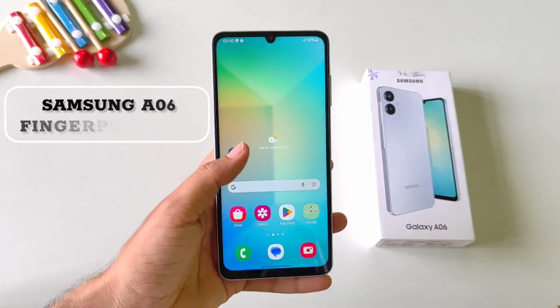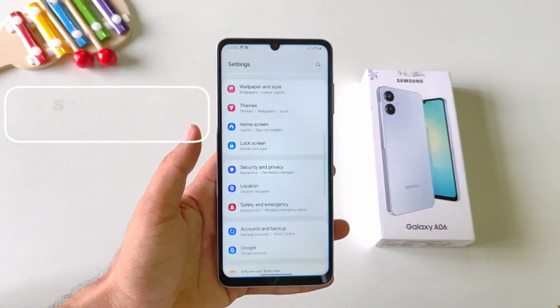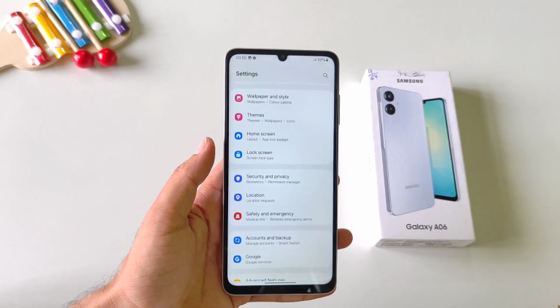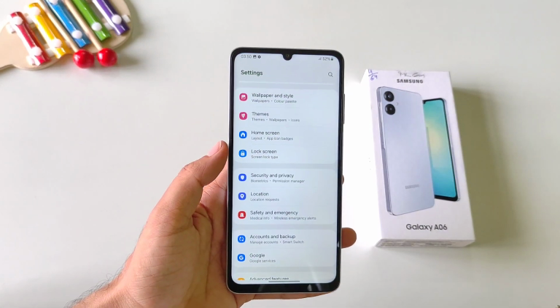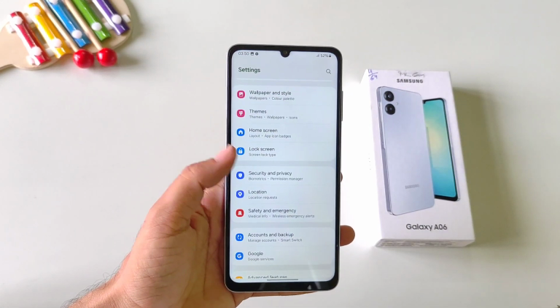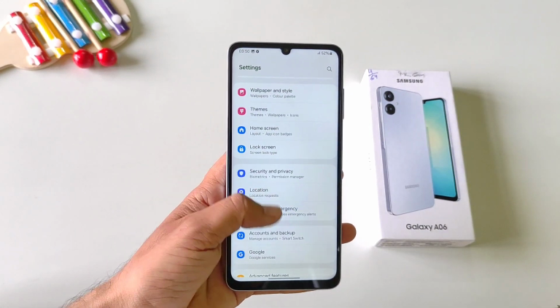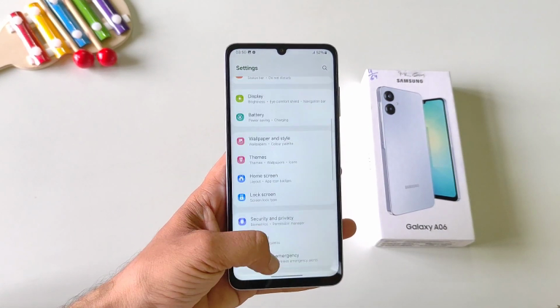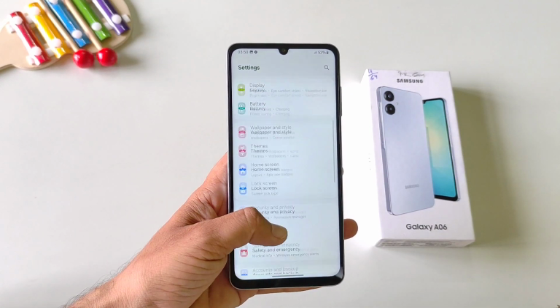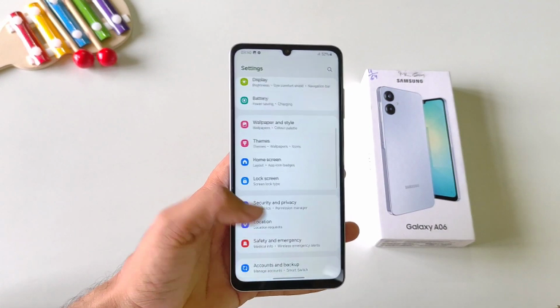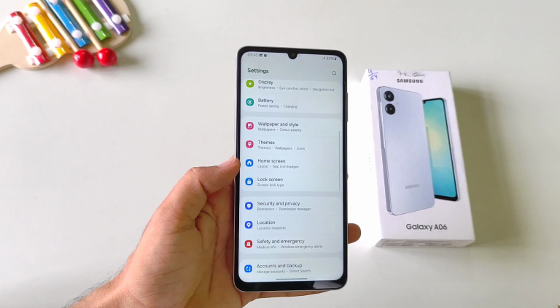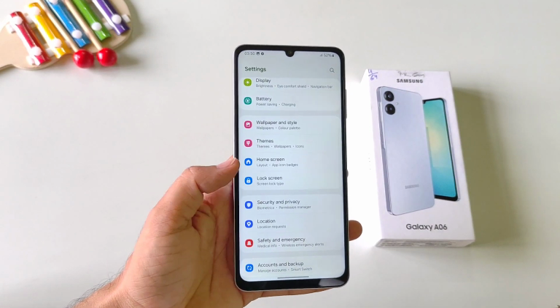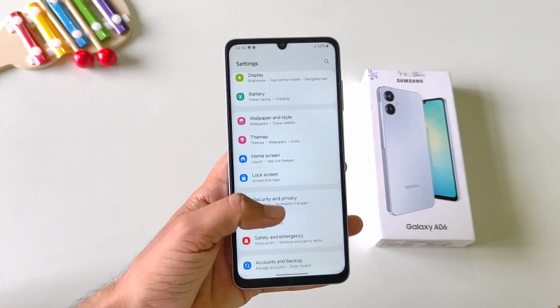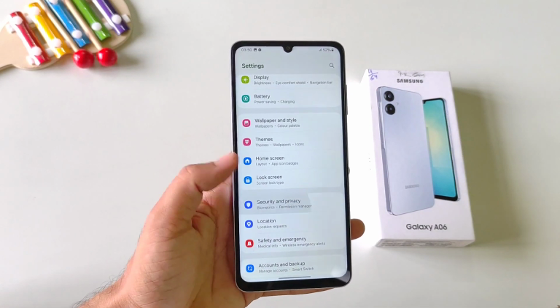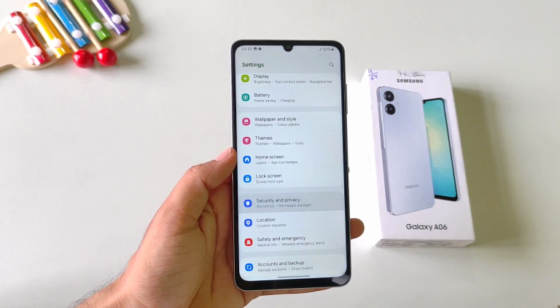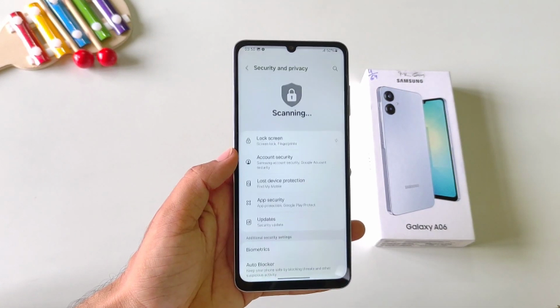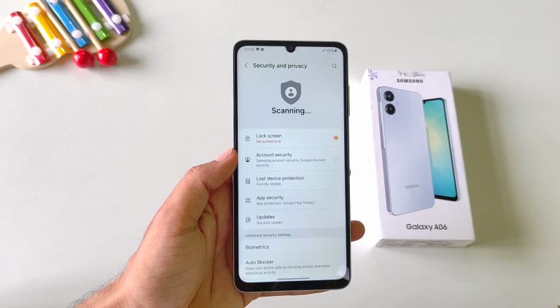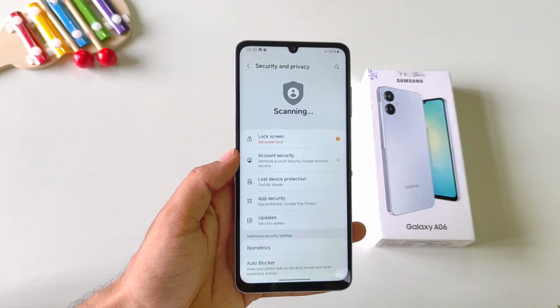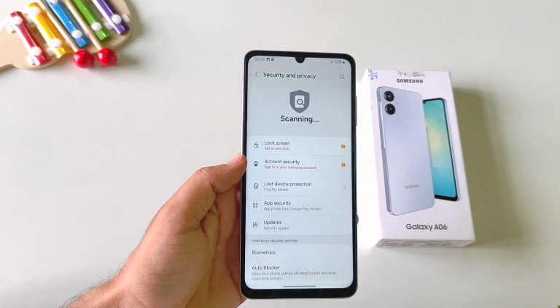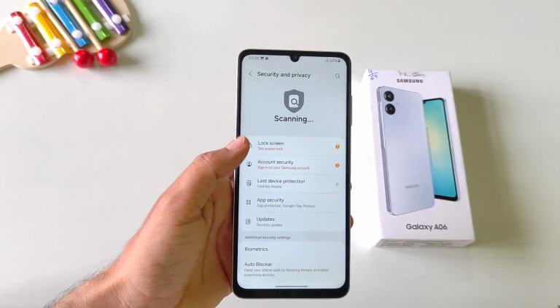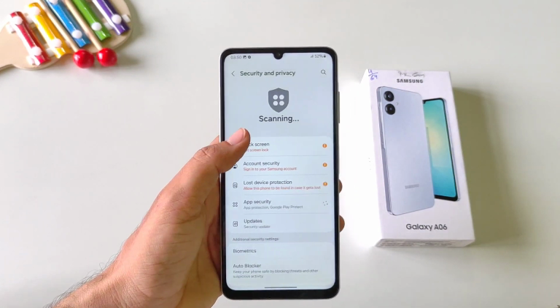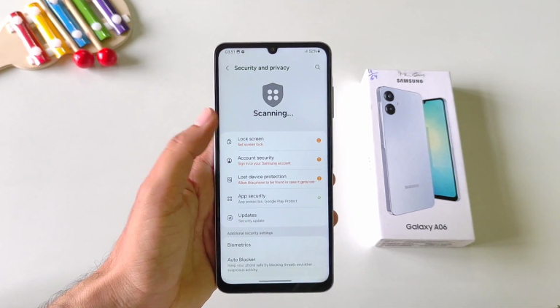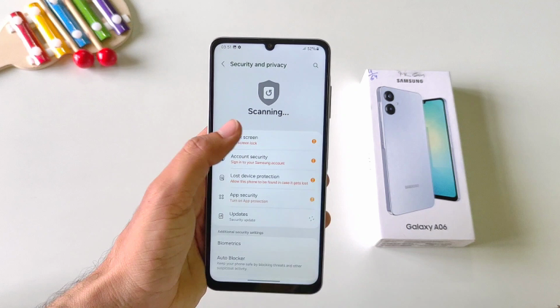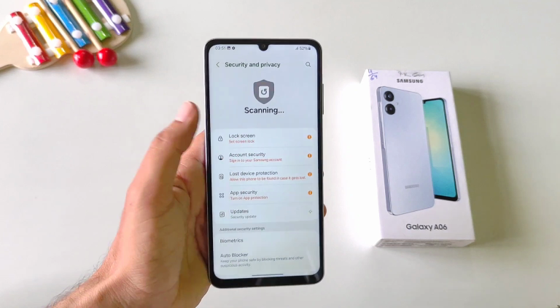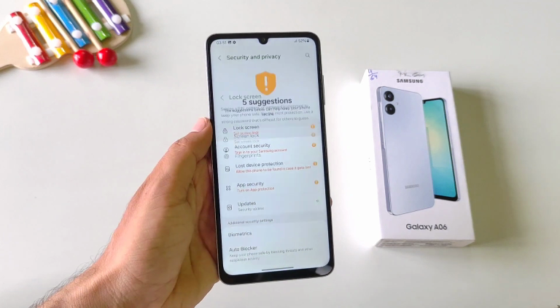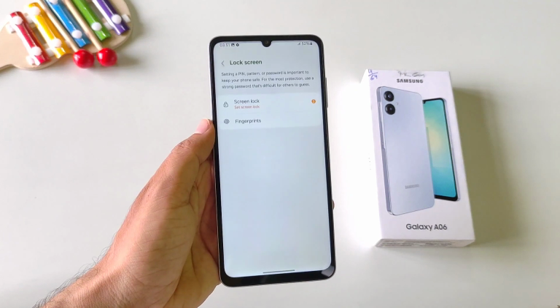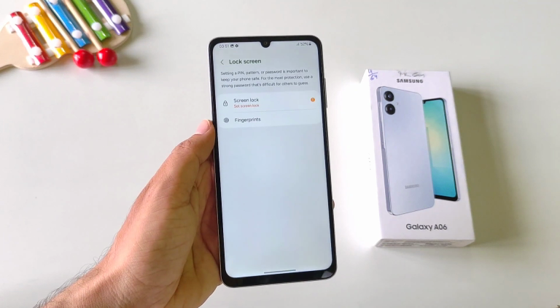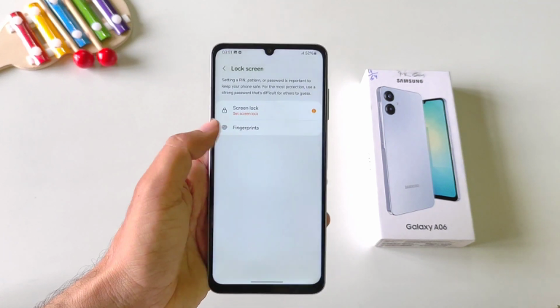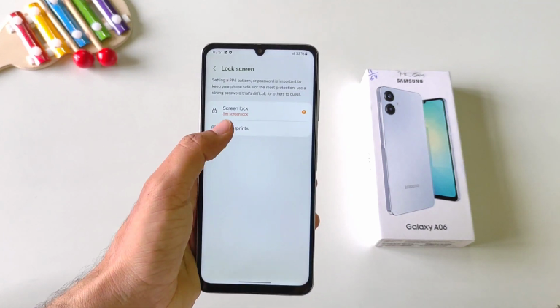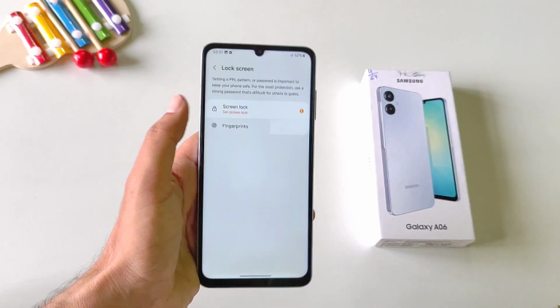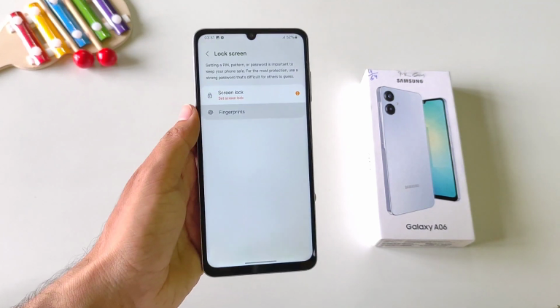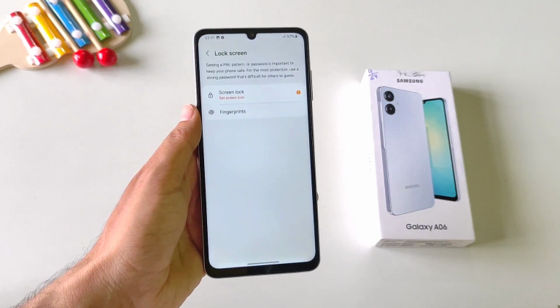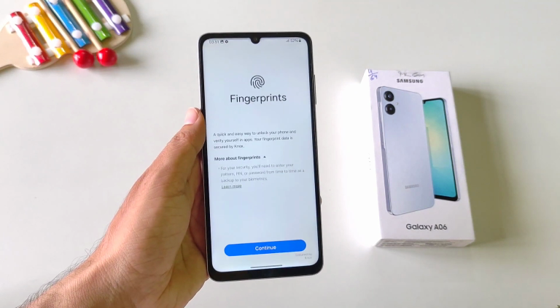Open your settings, scroll down and then click on Security and Privacy. Click on Lock Screen and then click on Fingerprints.